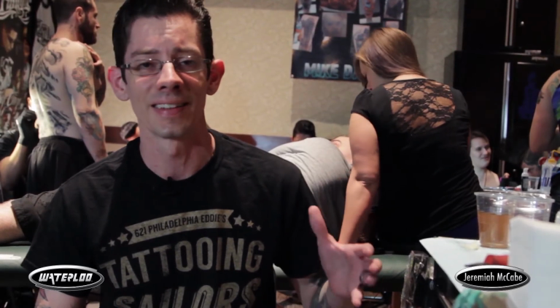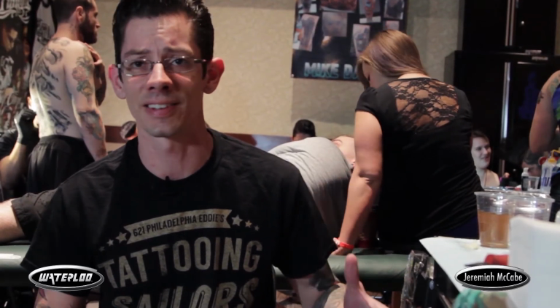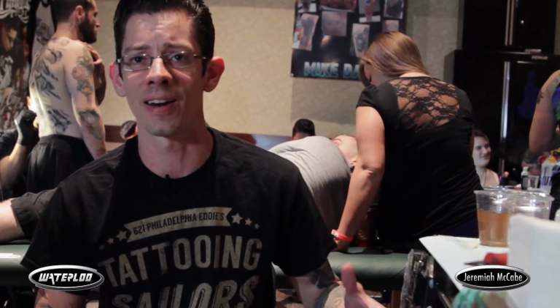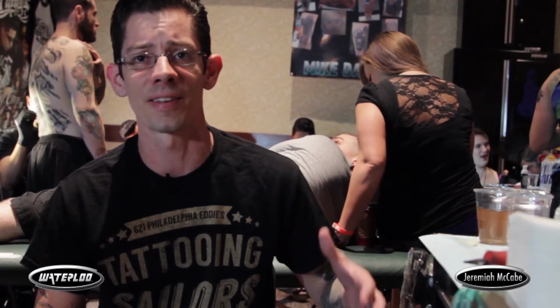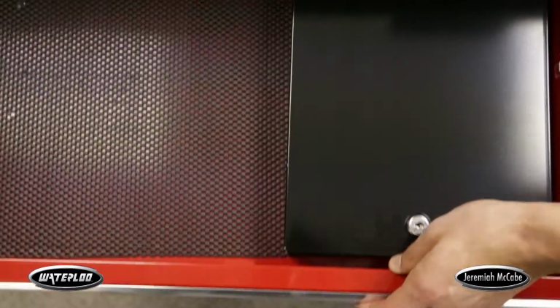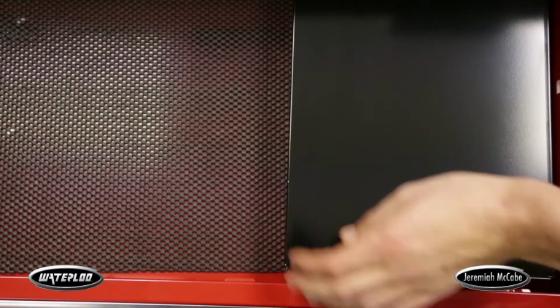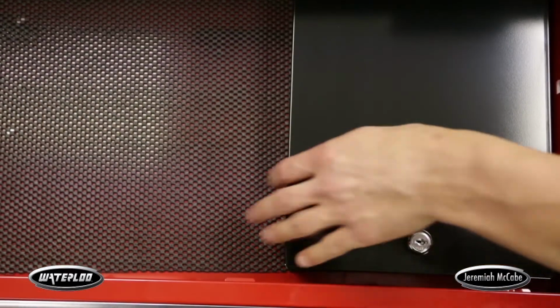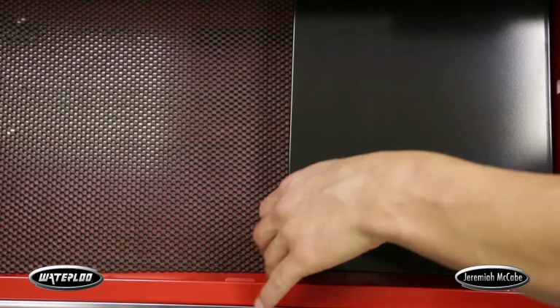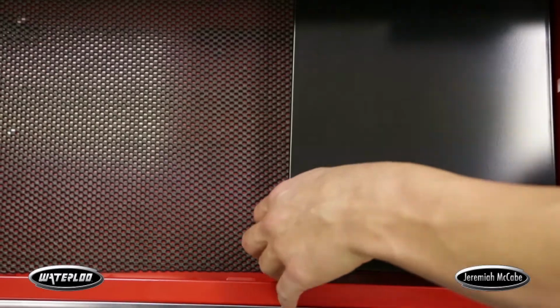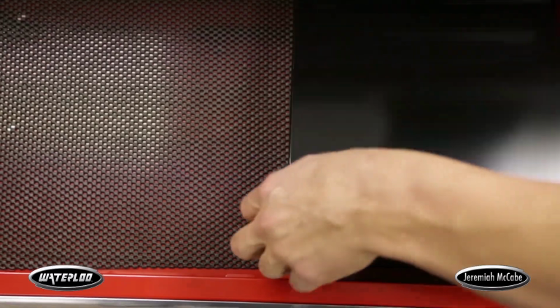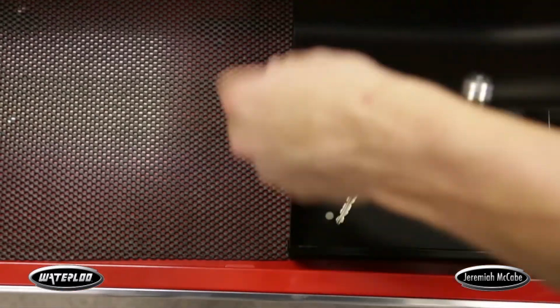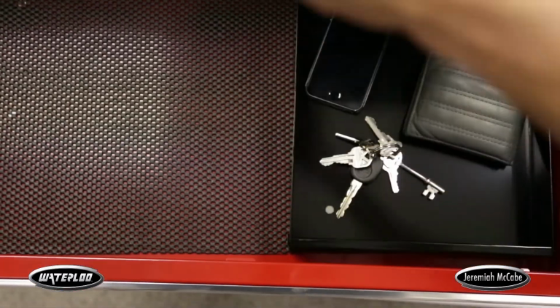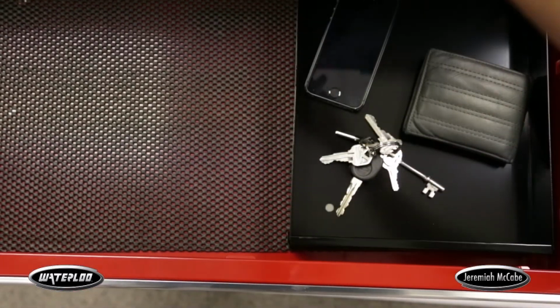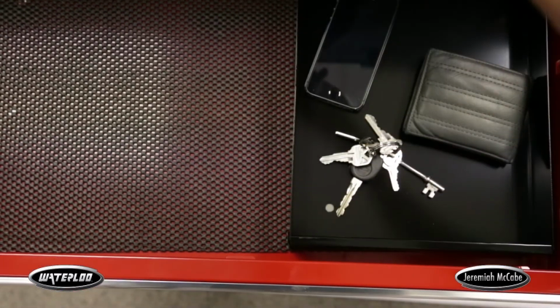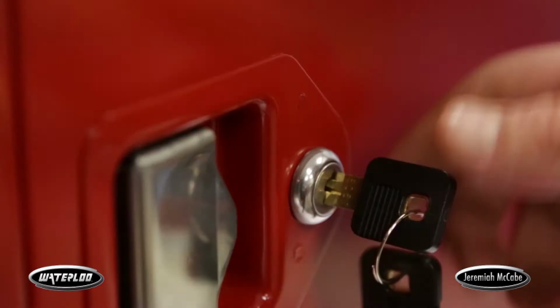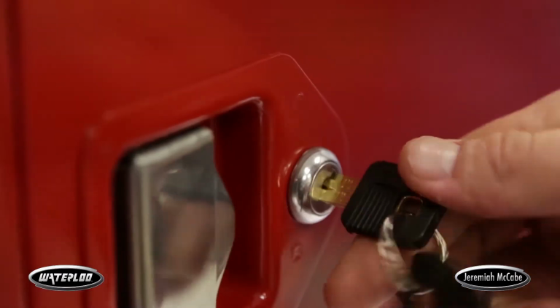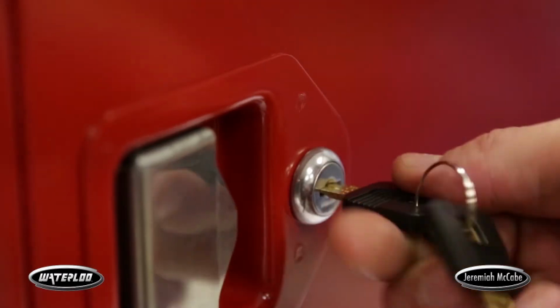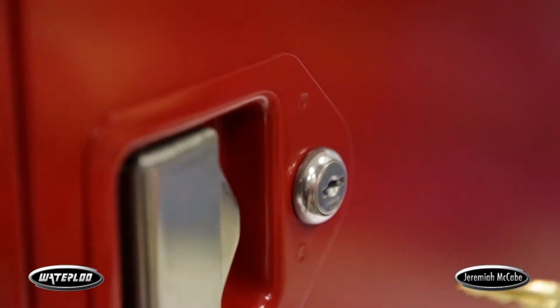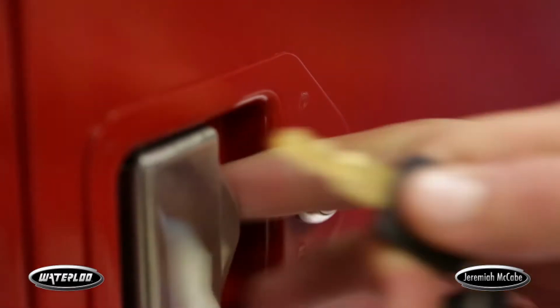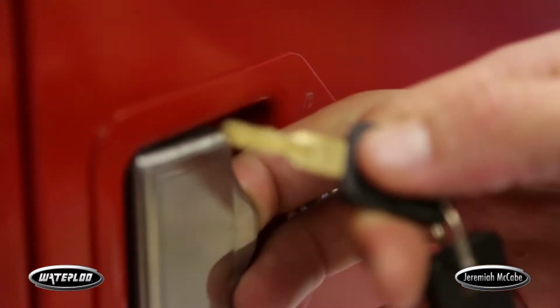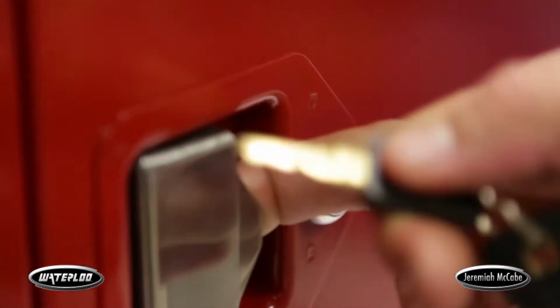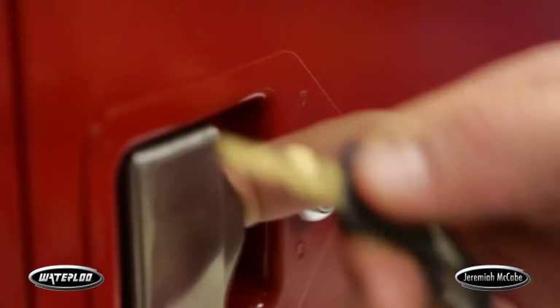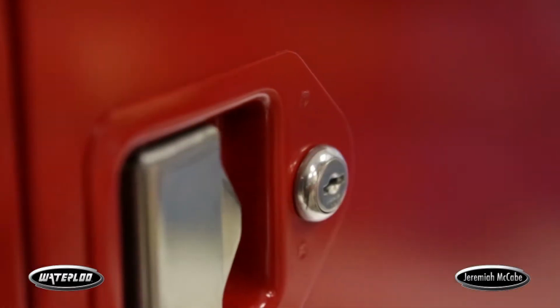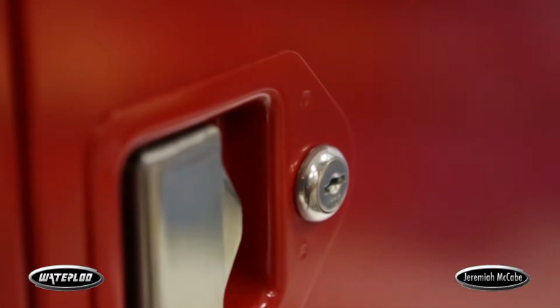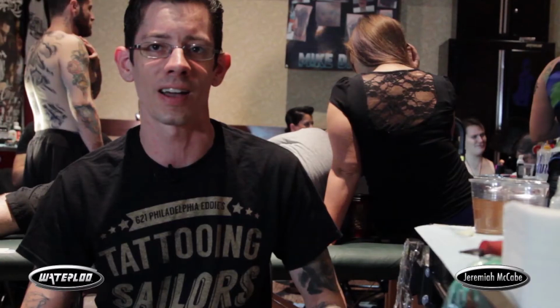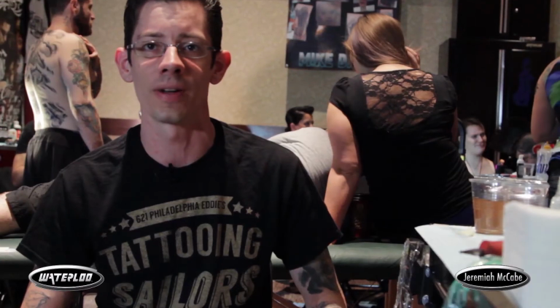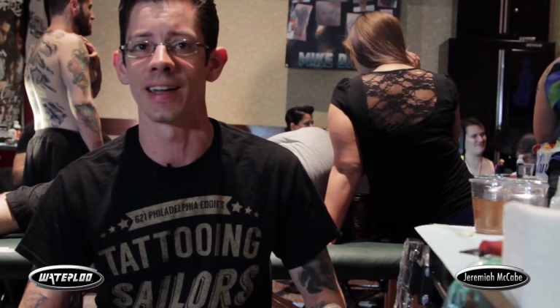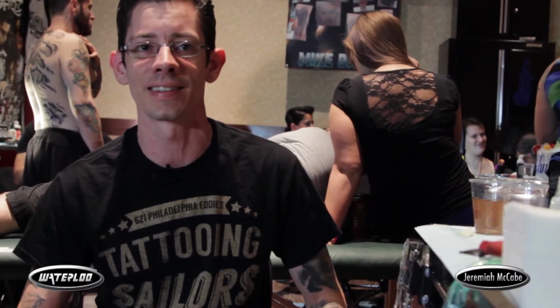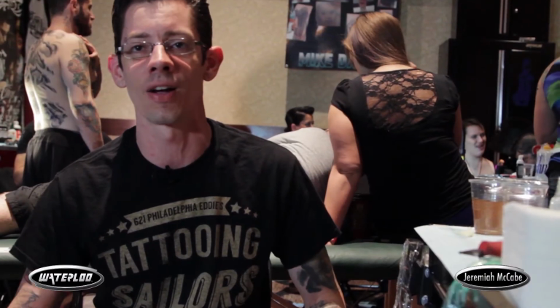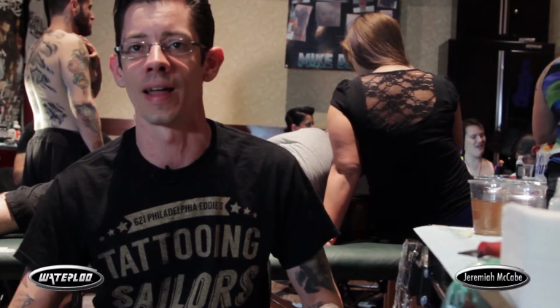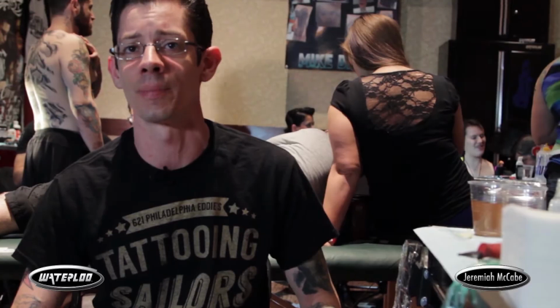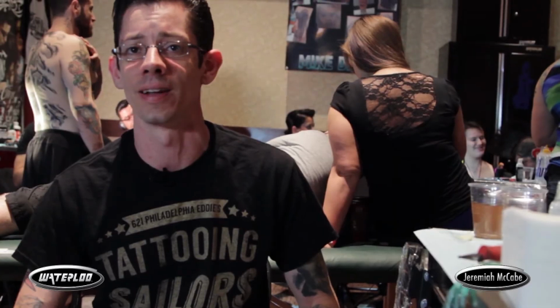The security of the lockbox — you can put your machines, wallet, anything in it. Locks up, walks out with you, it's not going anyplace.